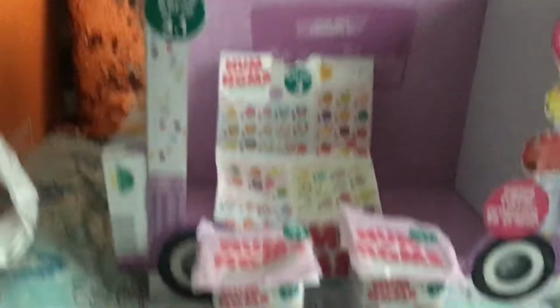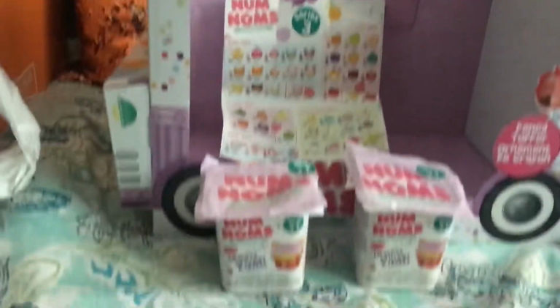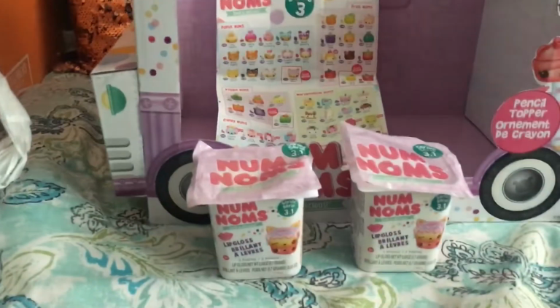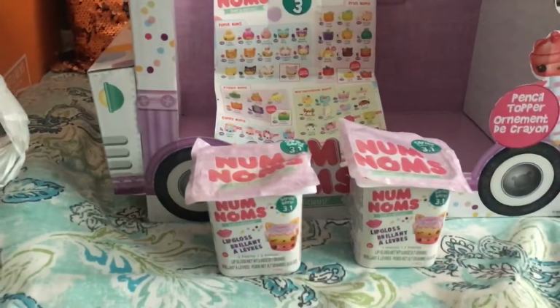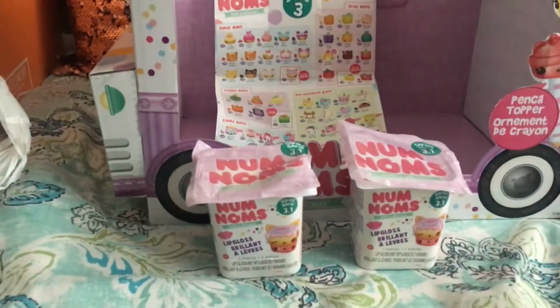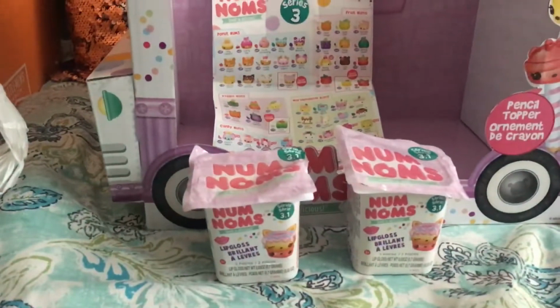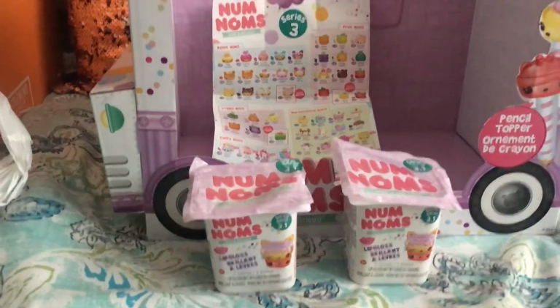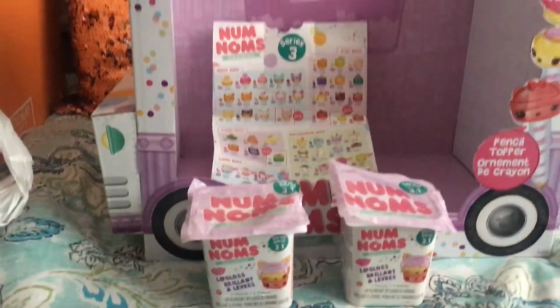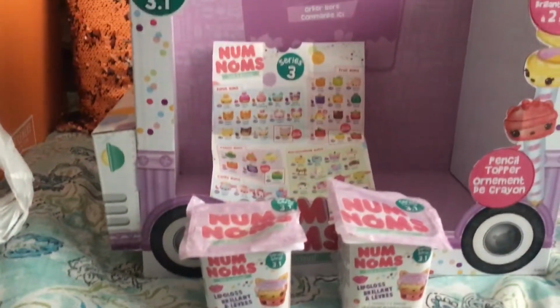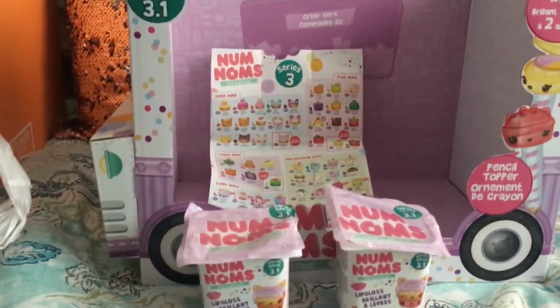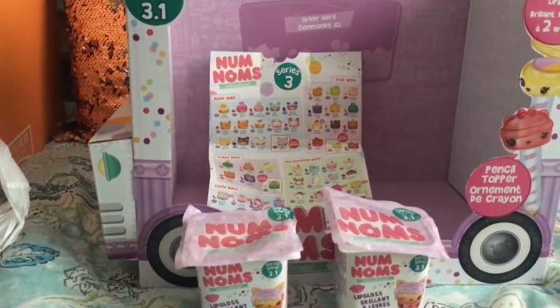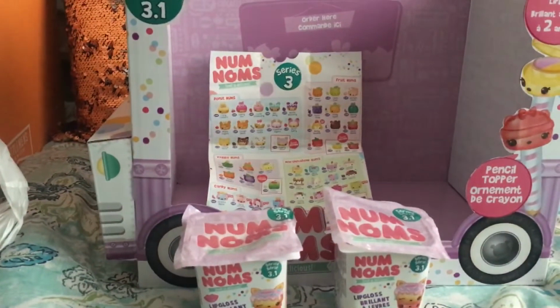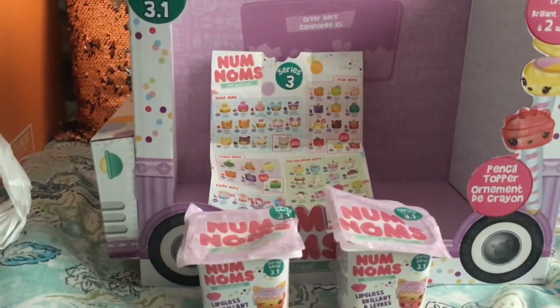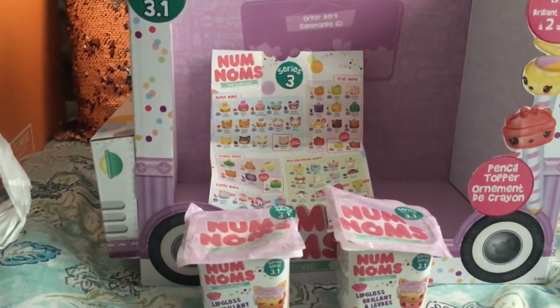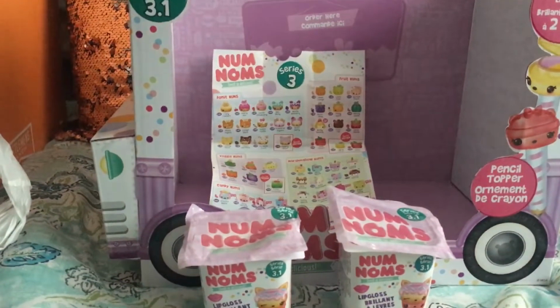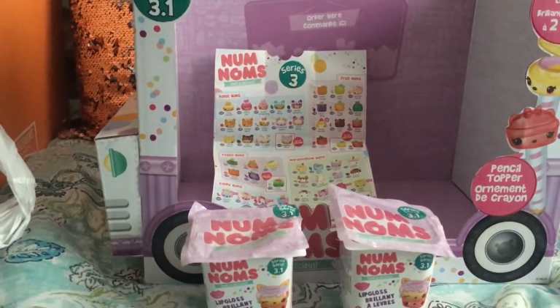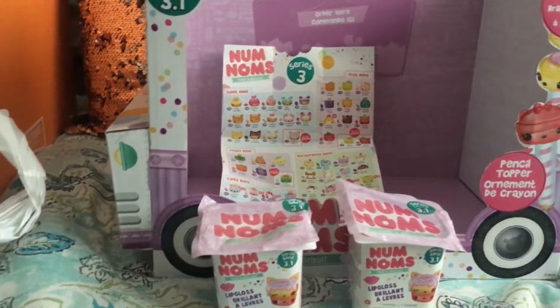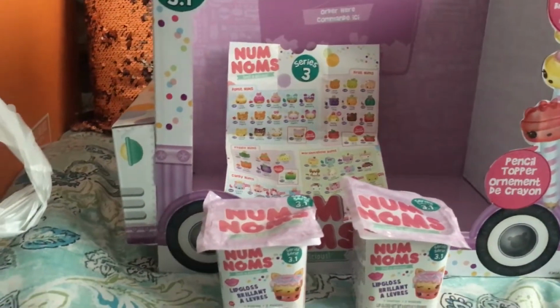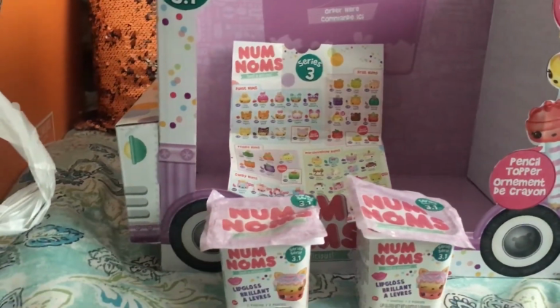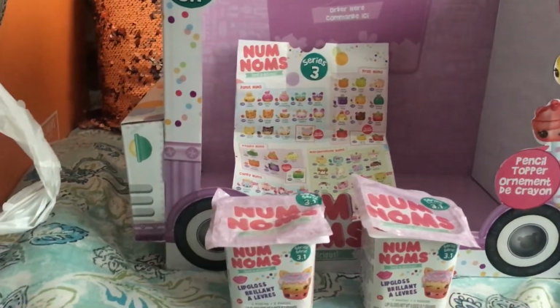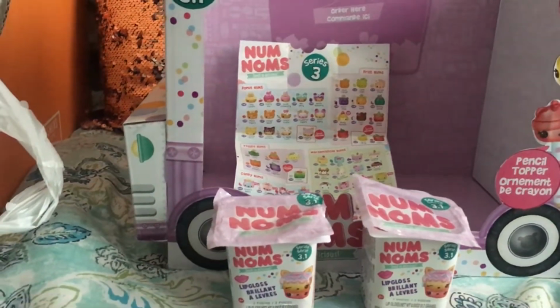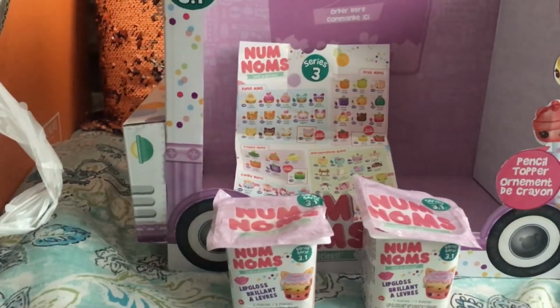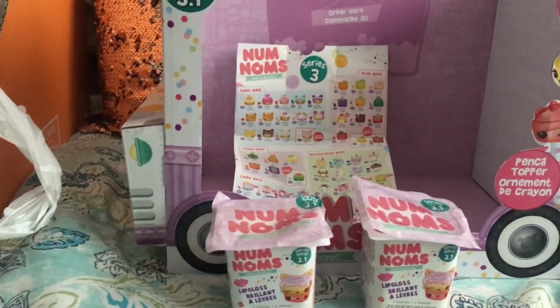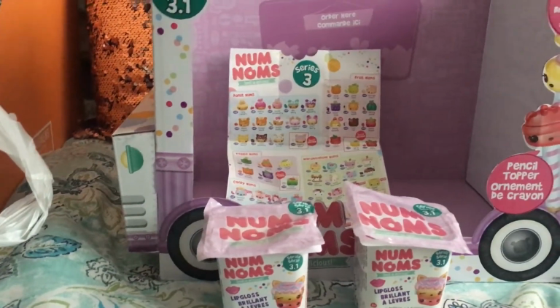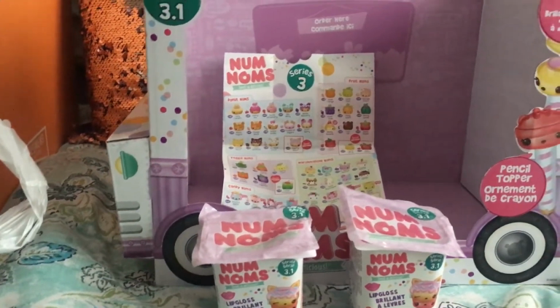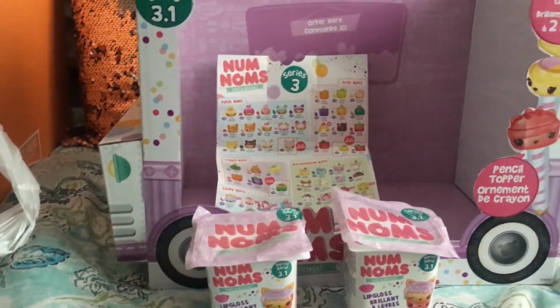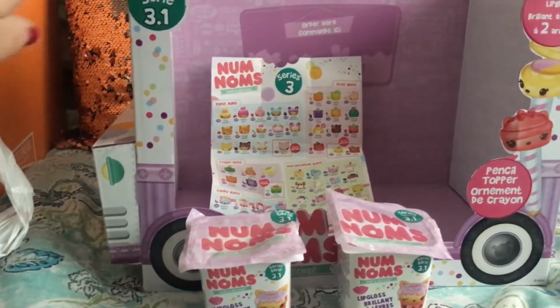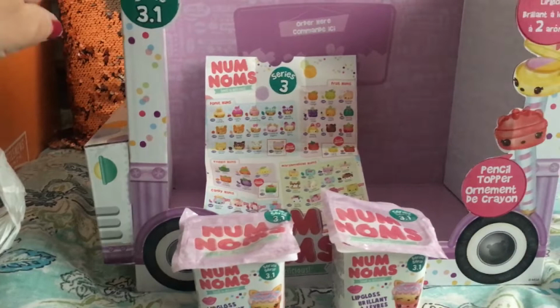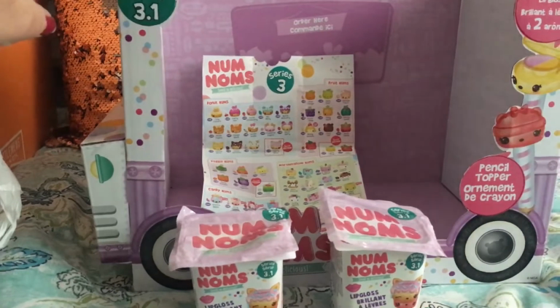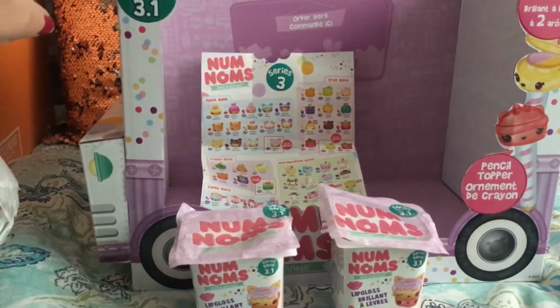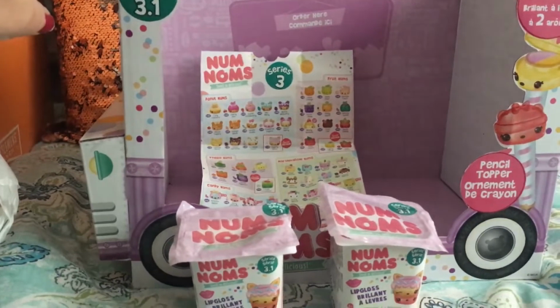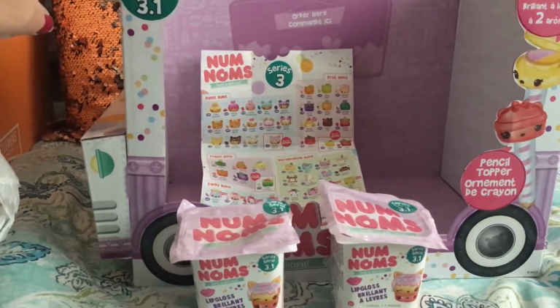Hi, it's Heather. Welcome back to my channel. Today I have a Dollar Tree haul to share with you, and our little background is the Num Num truck.